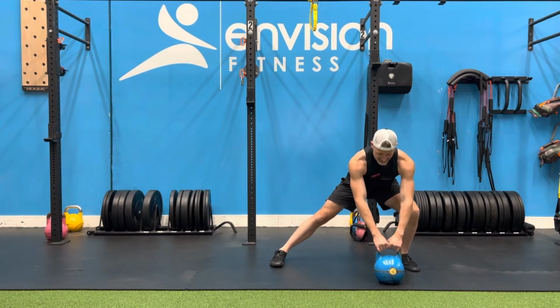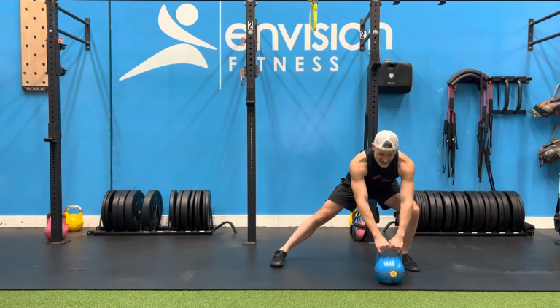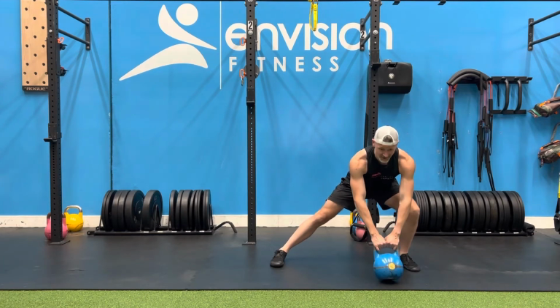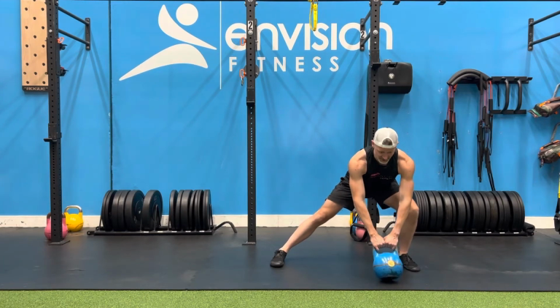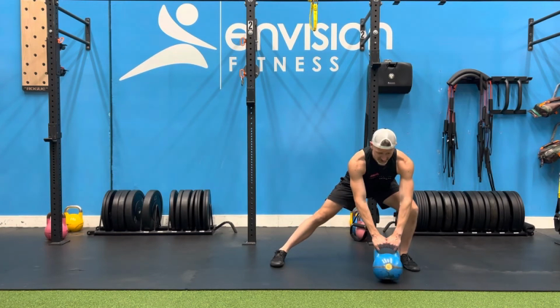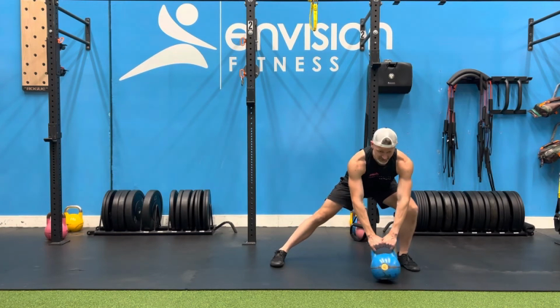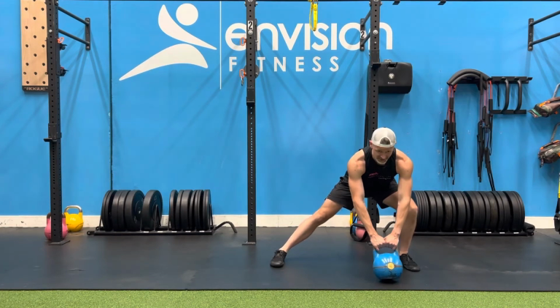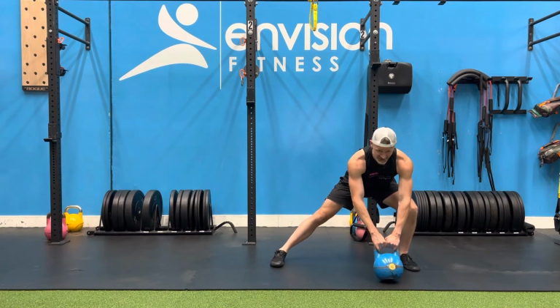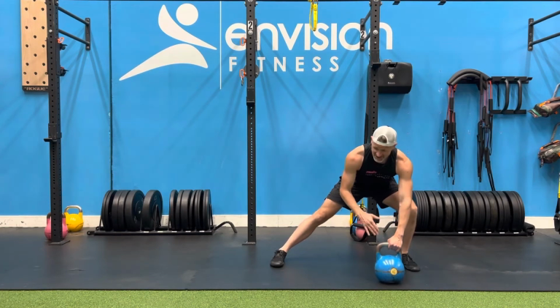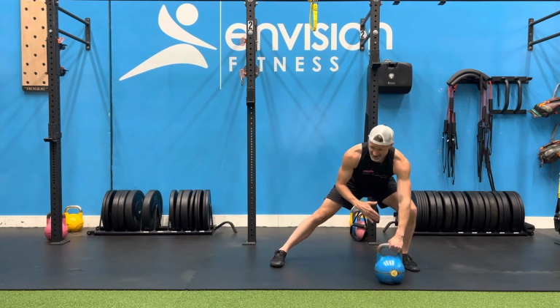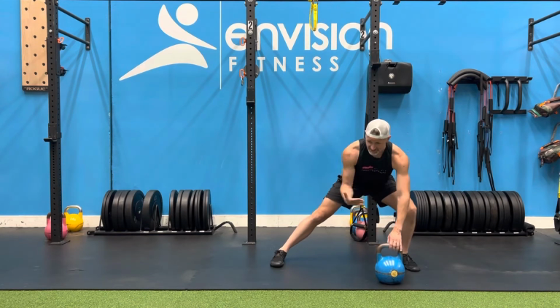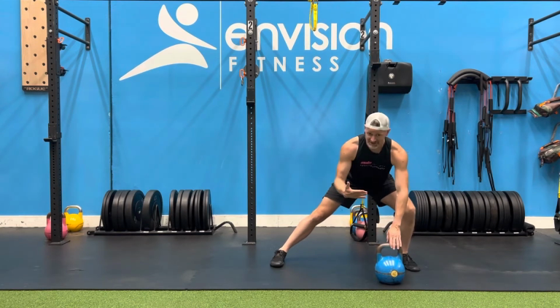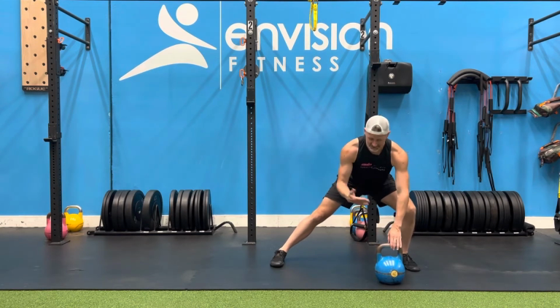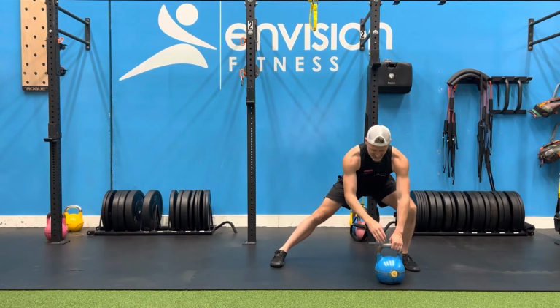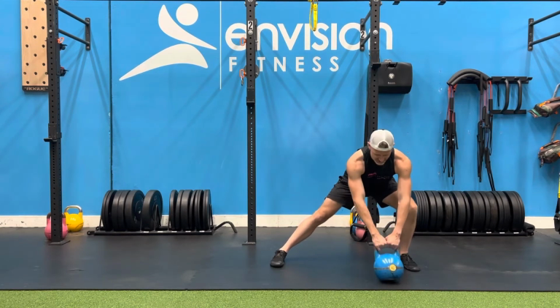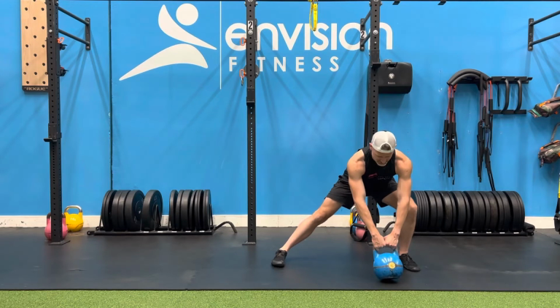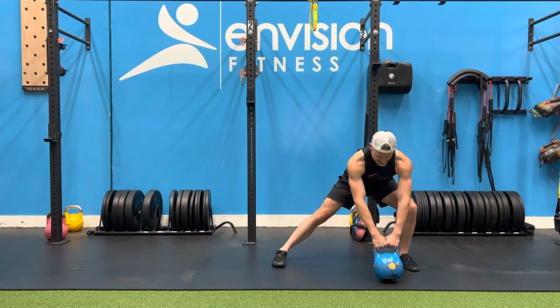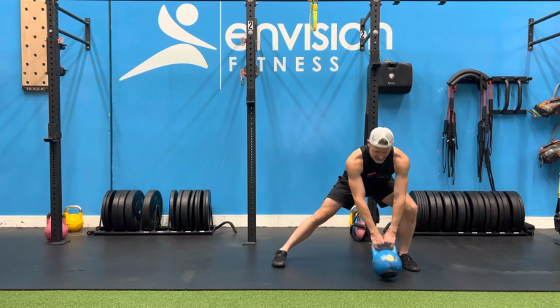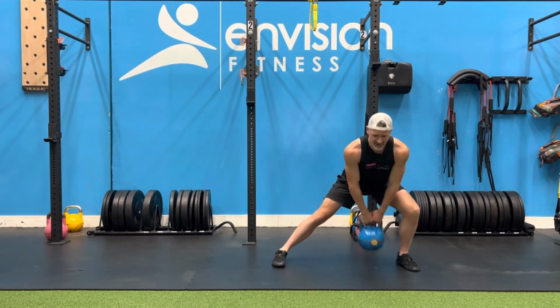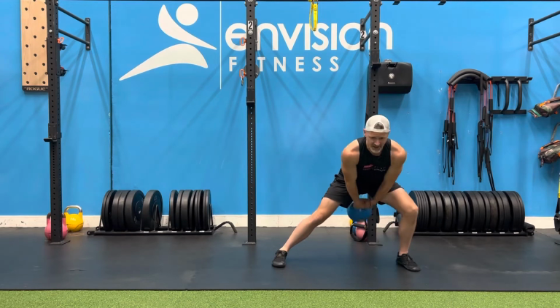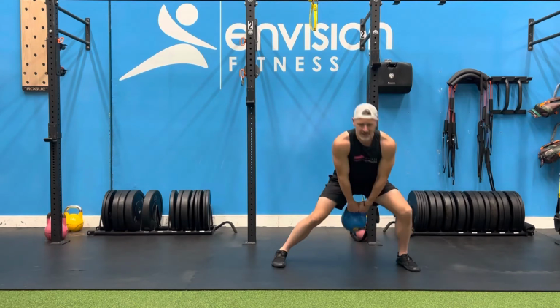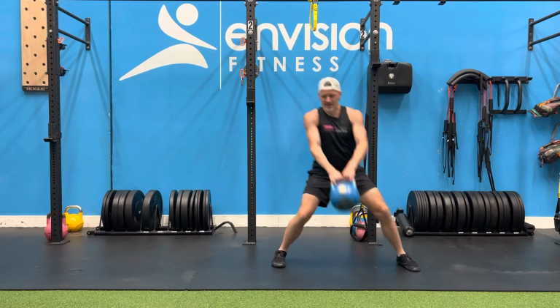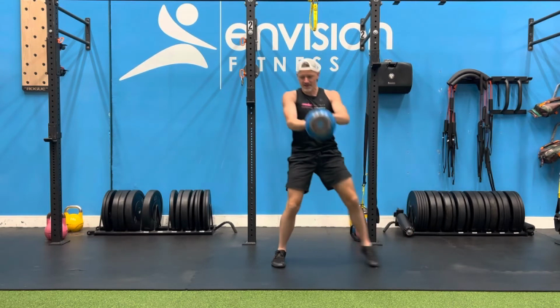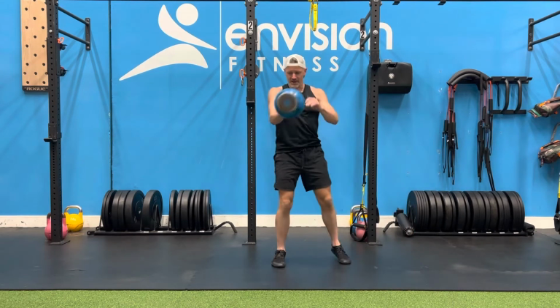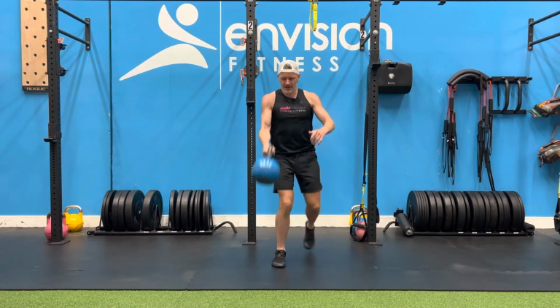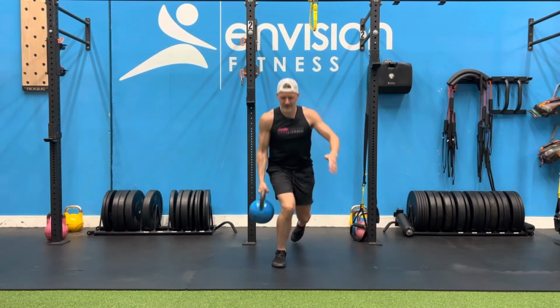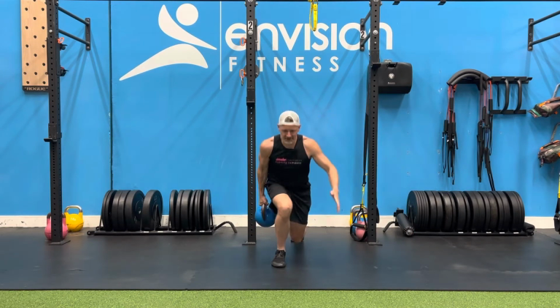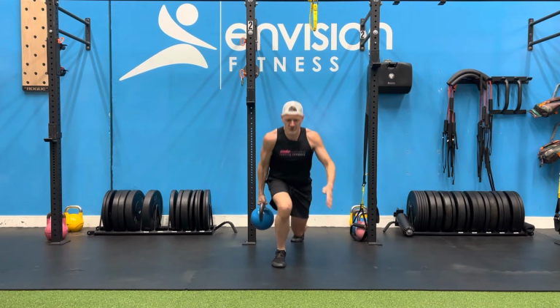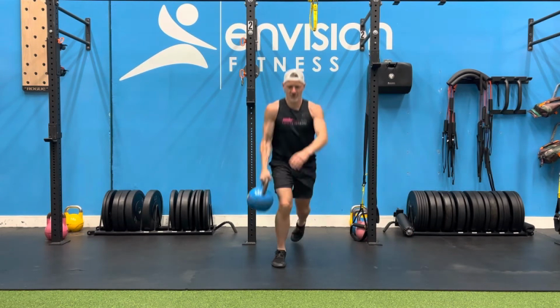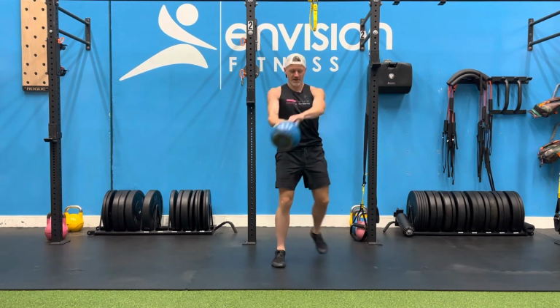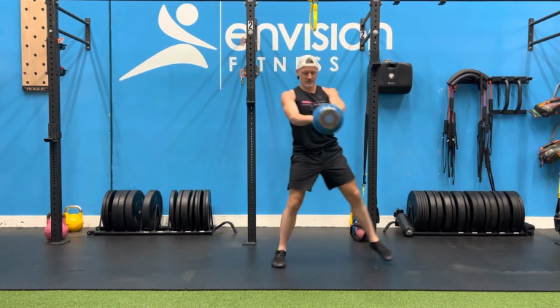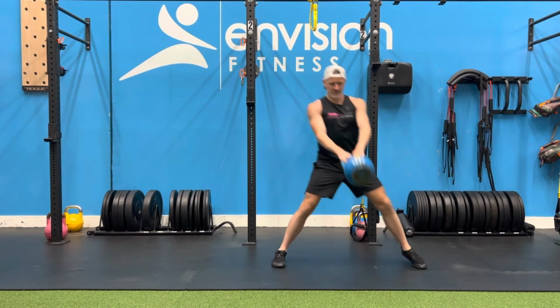From here I'm going to swing it back and then I'm going to get into my tactical lunge. So swing and lunge, repeat.